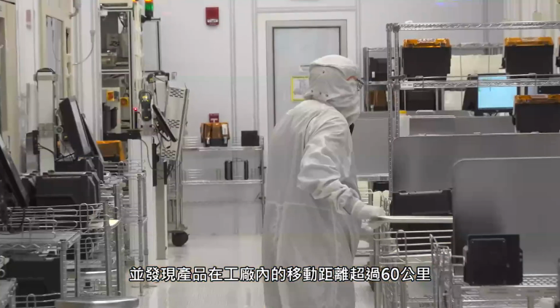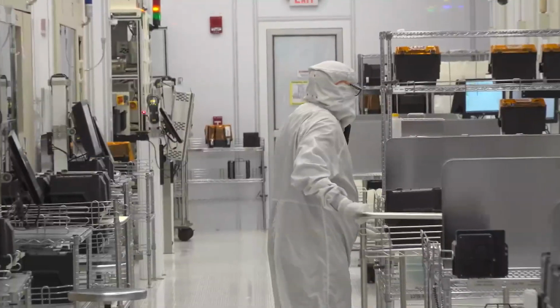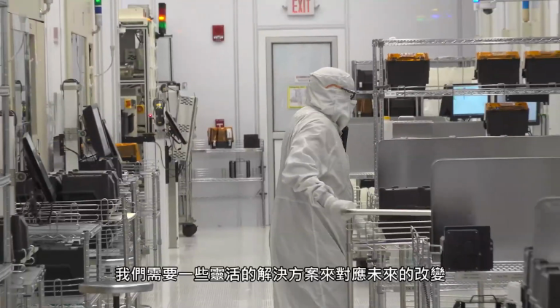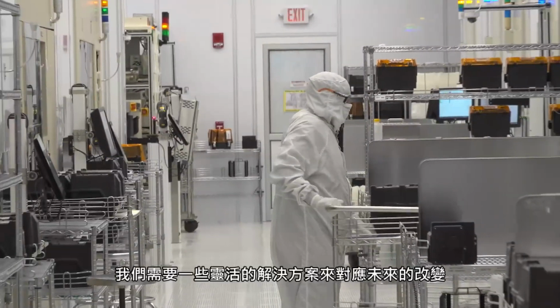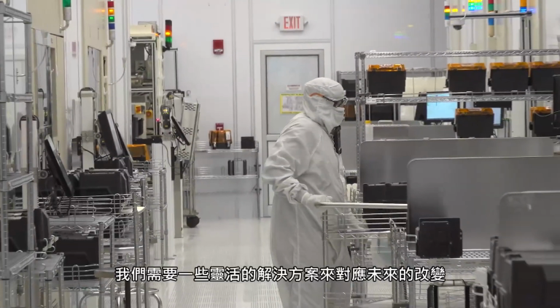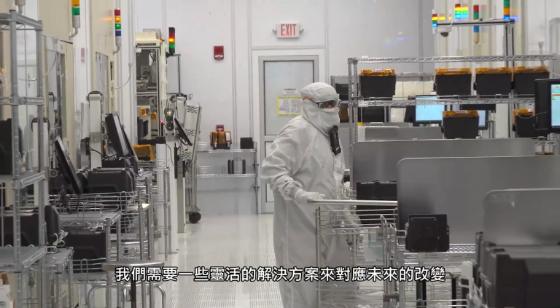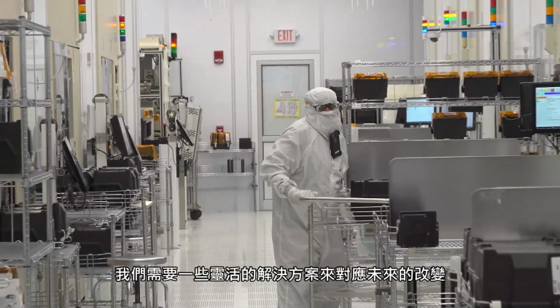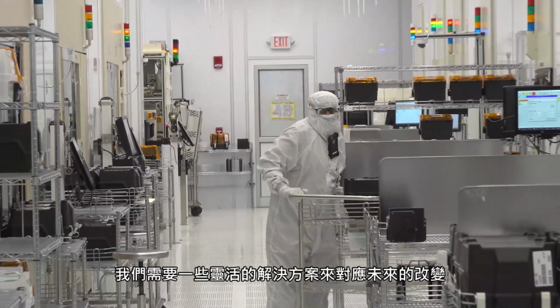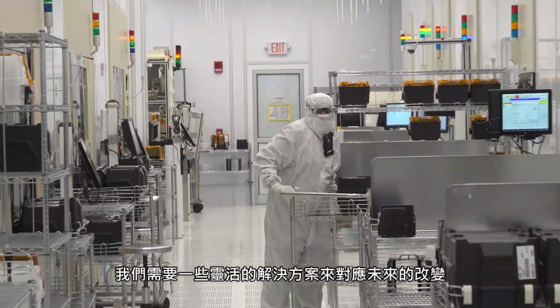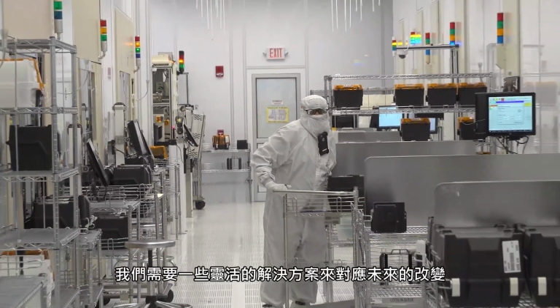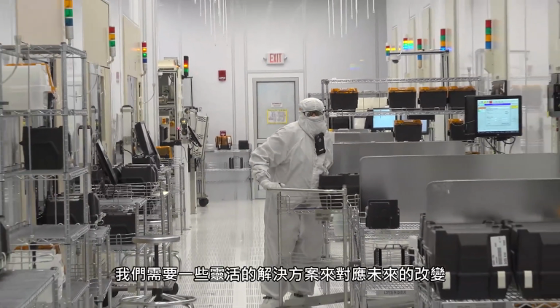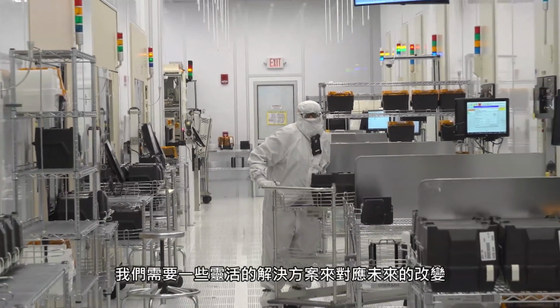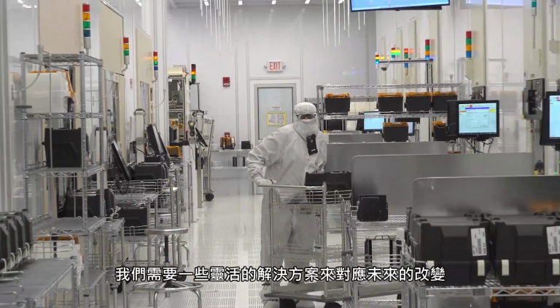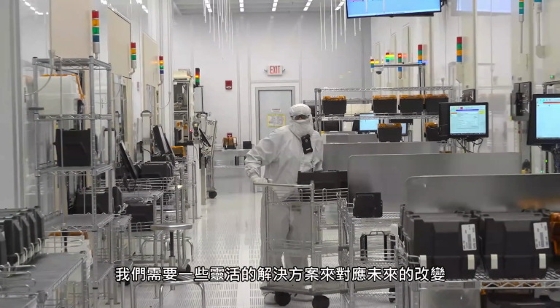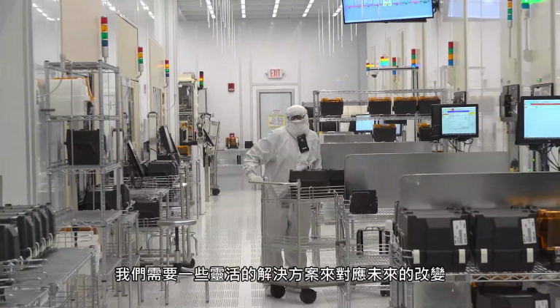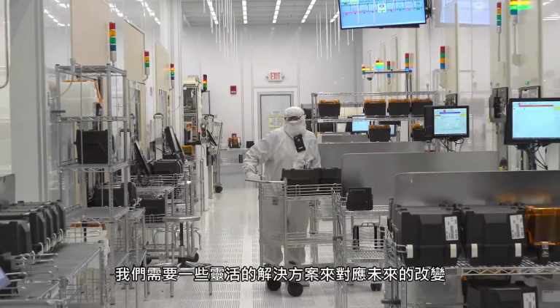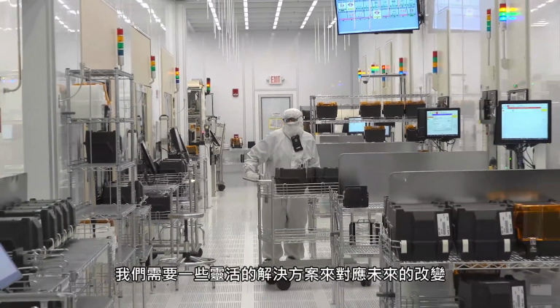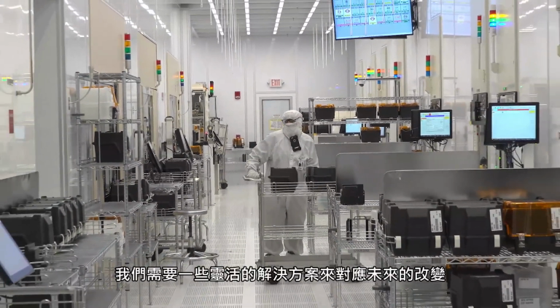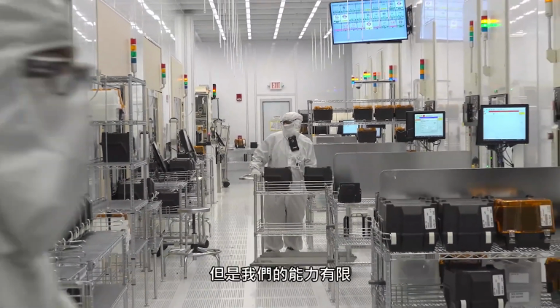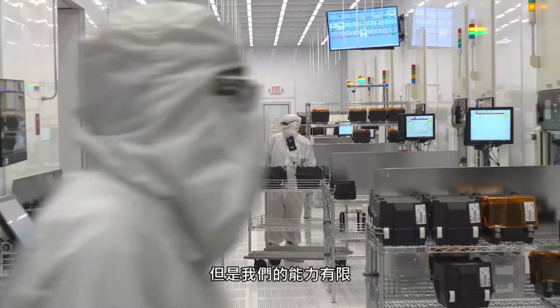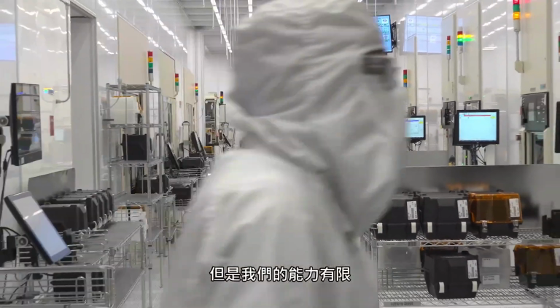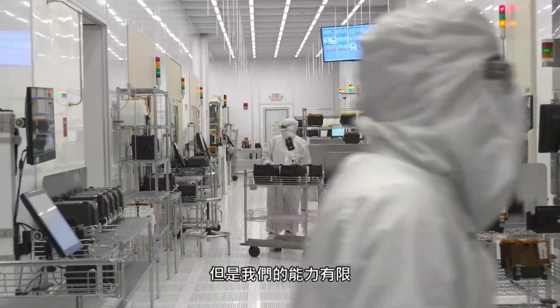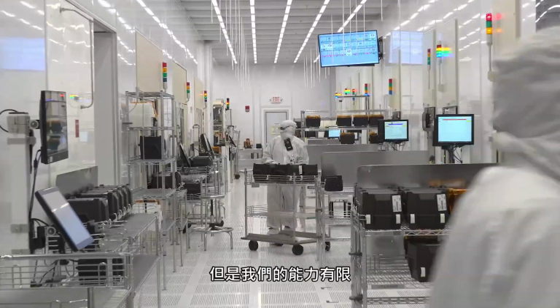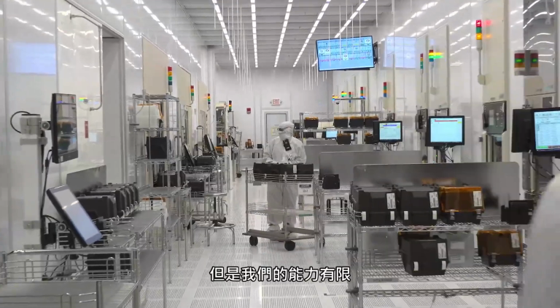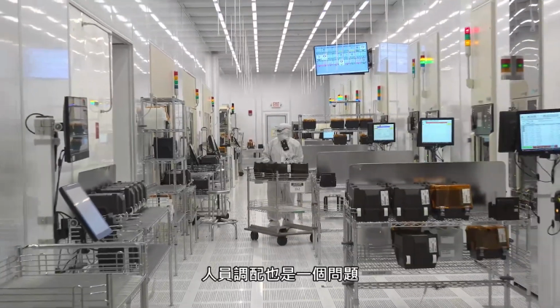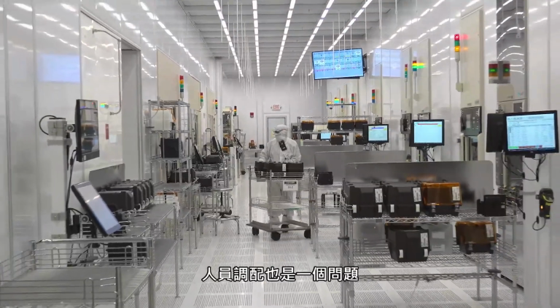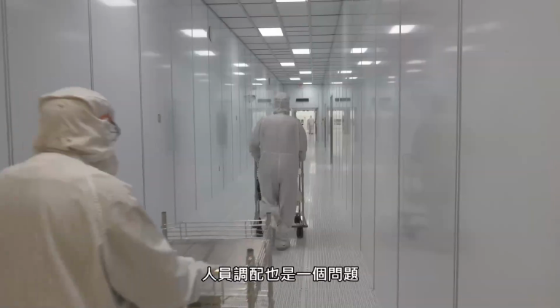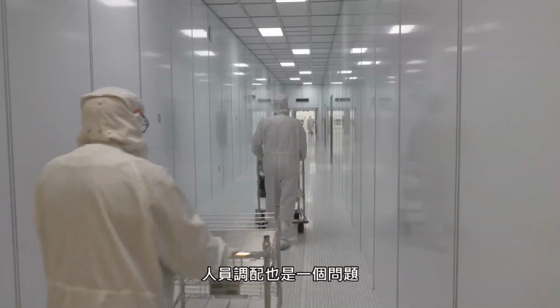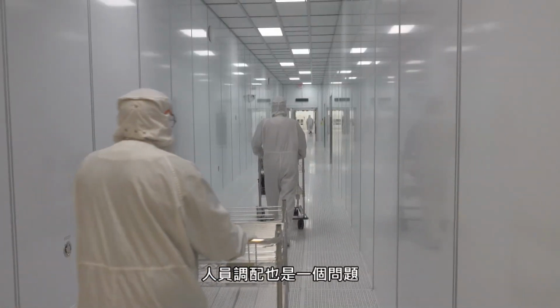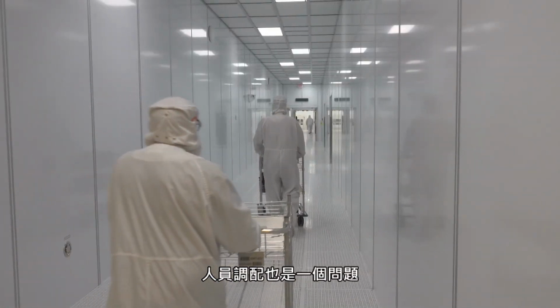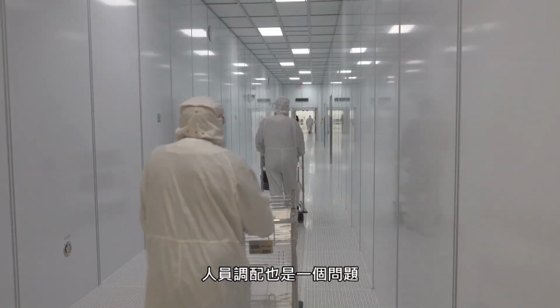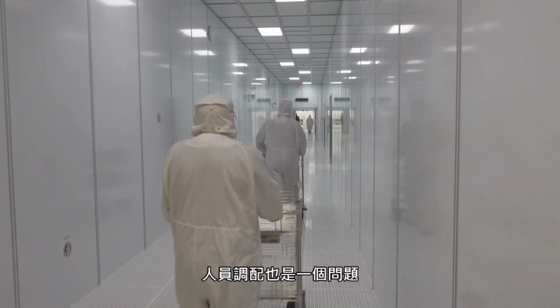We needed a solution that was flexible because we knew we were going to be changing. Our capacities are a limit and staffing is a concern.